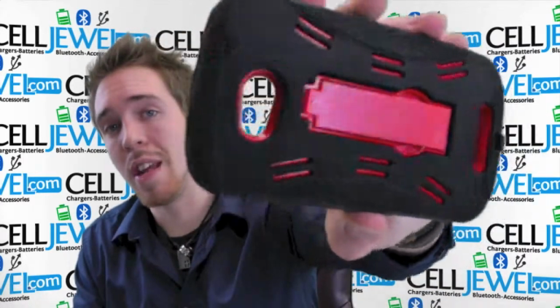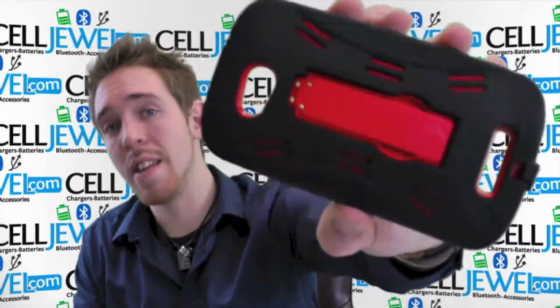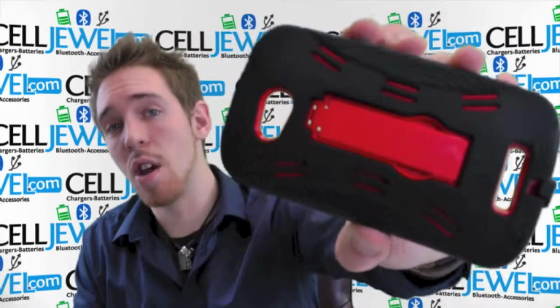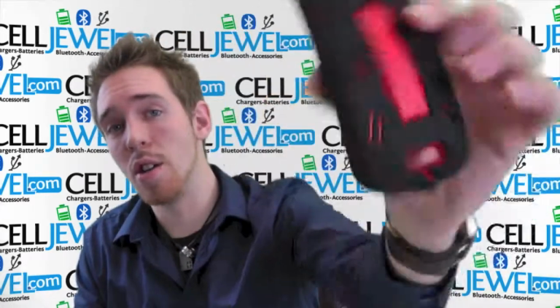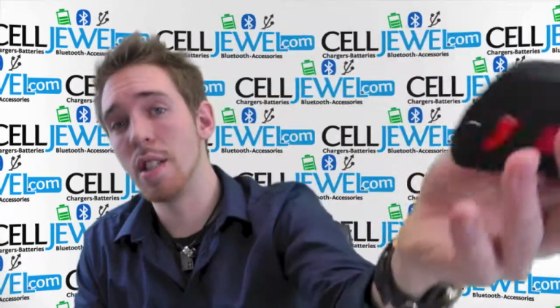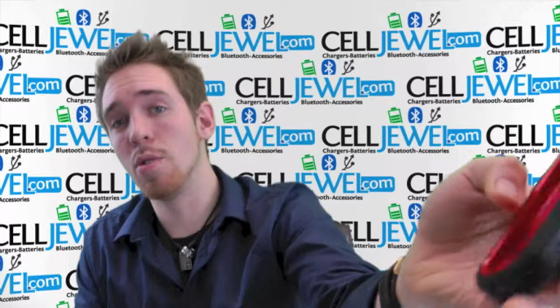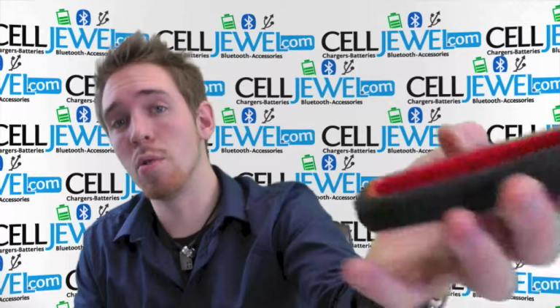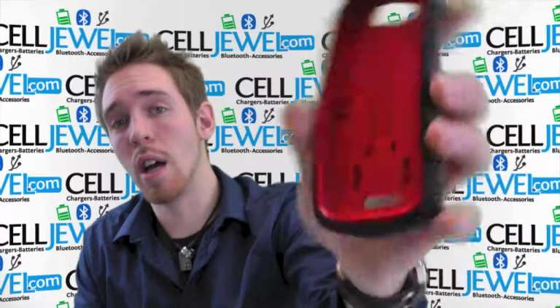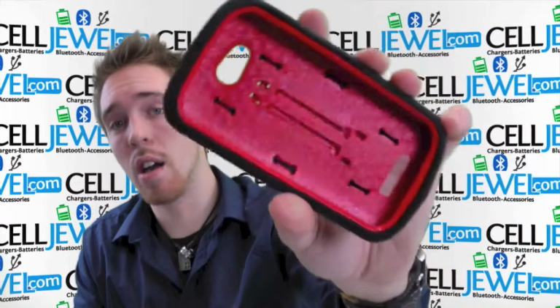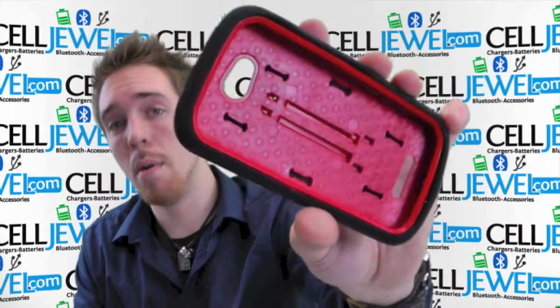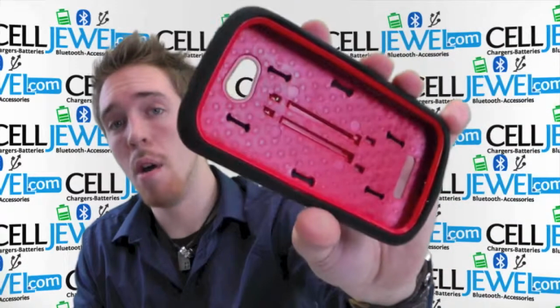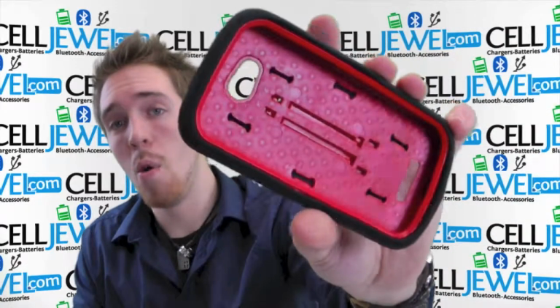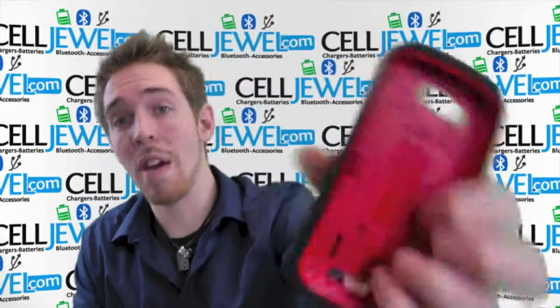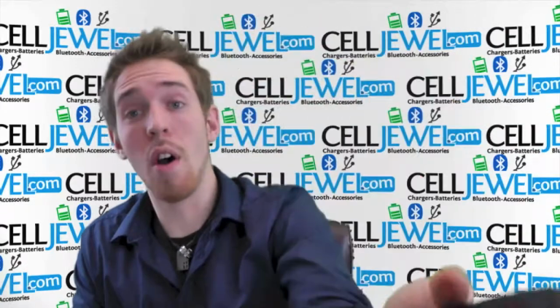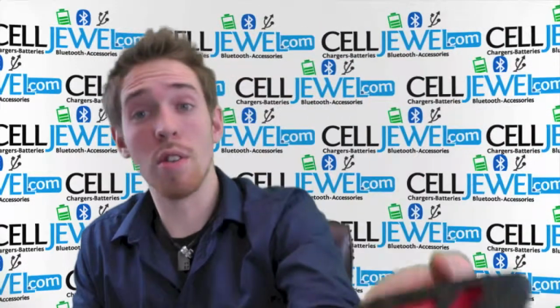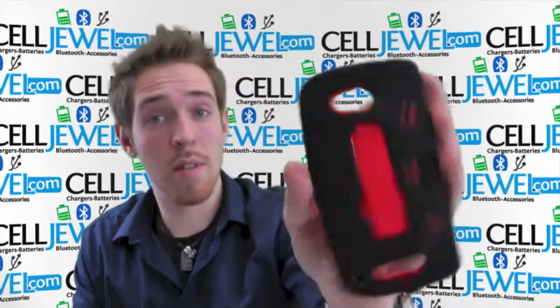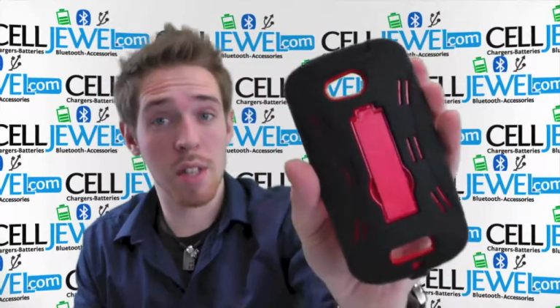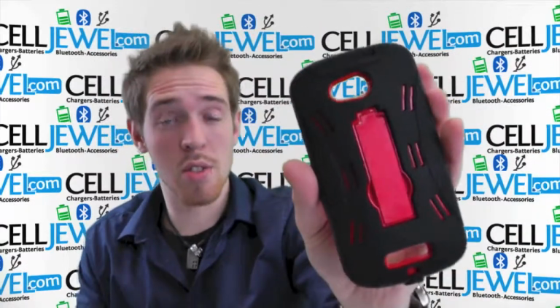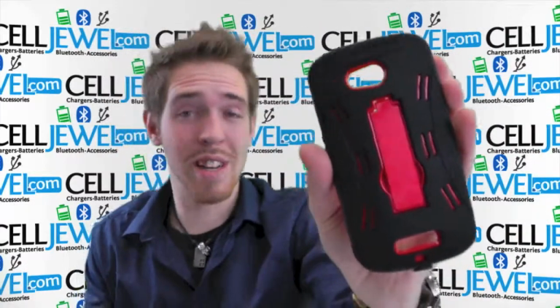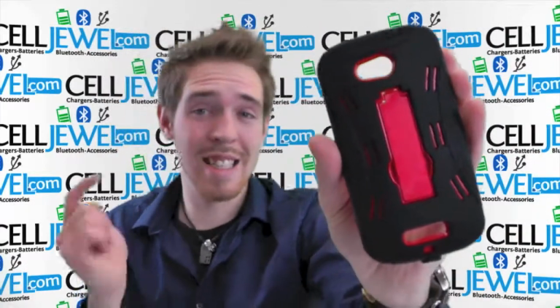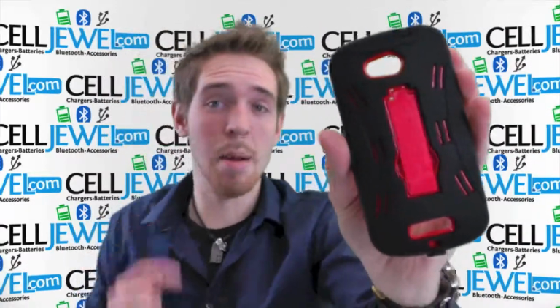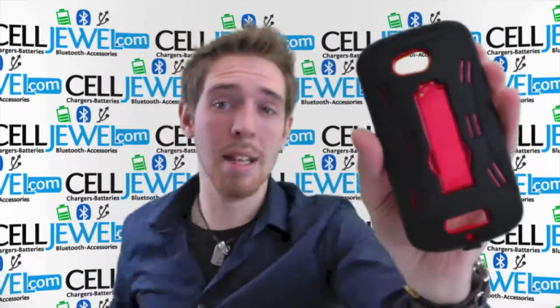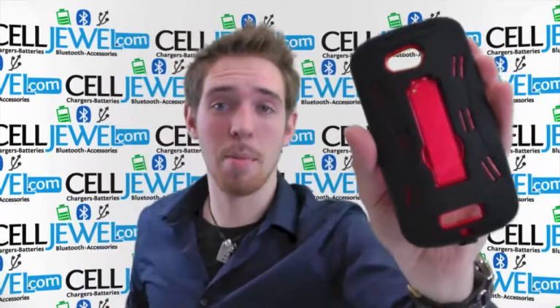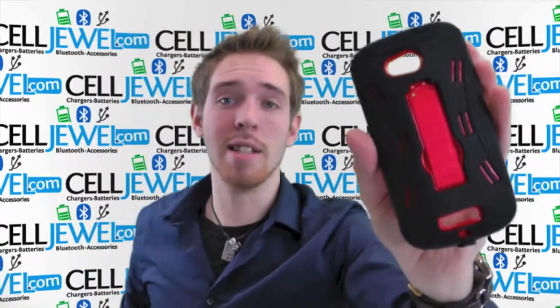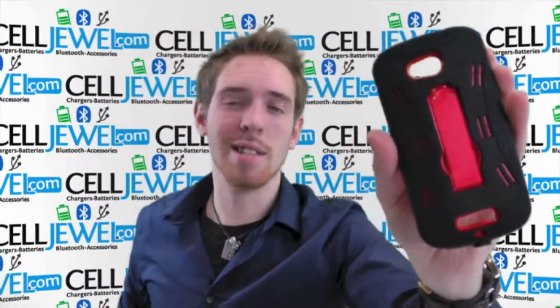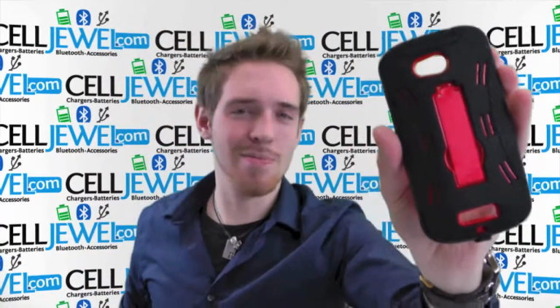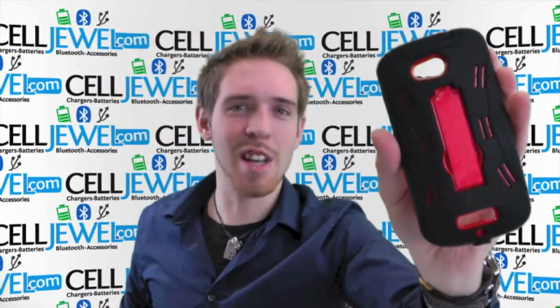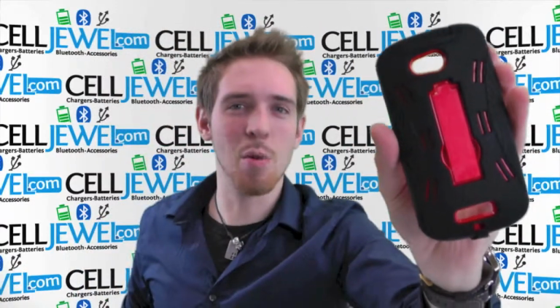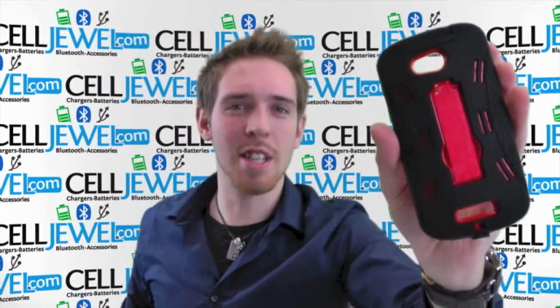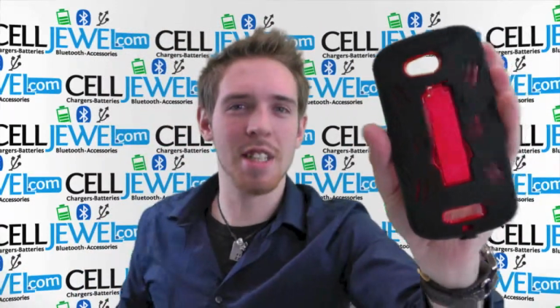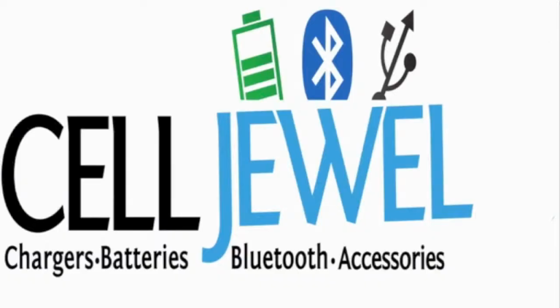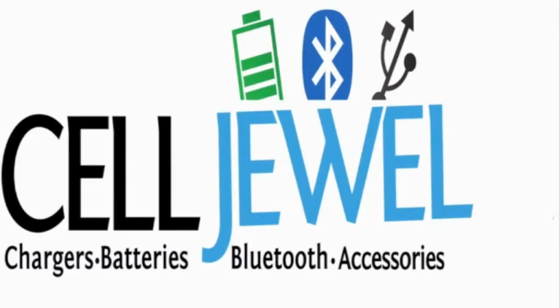So get this on CellJewel.com. We have all your cell phone accessories for your needs at amazing prices. Thanks for watching.